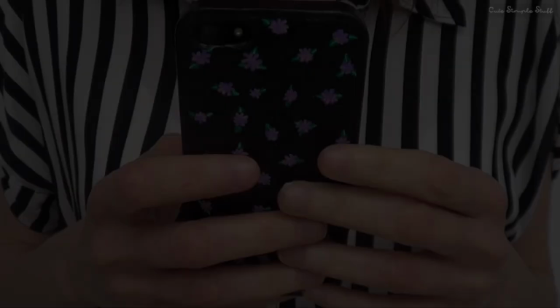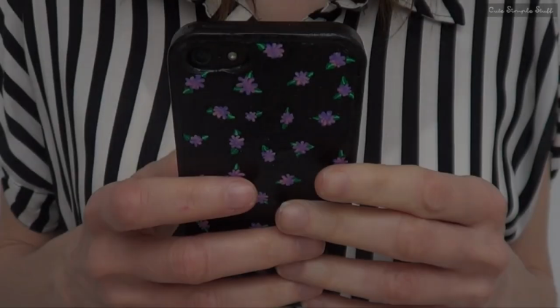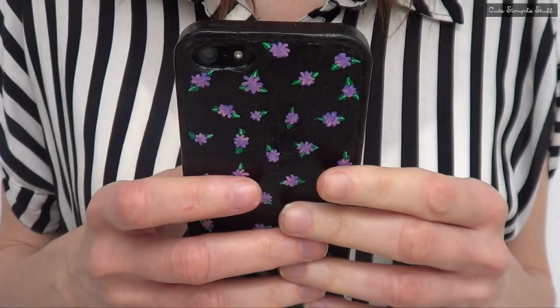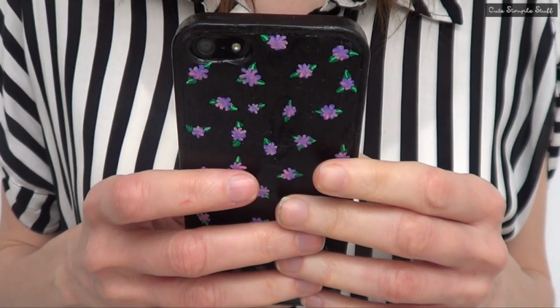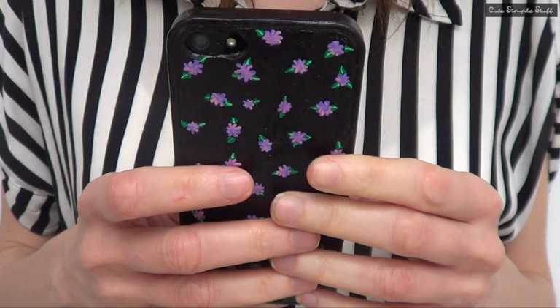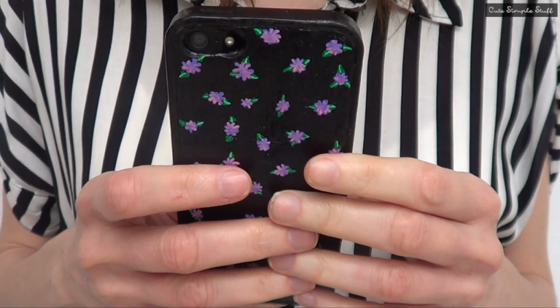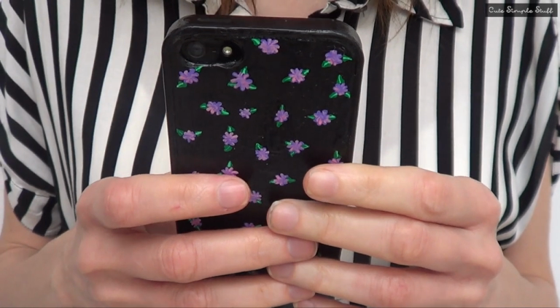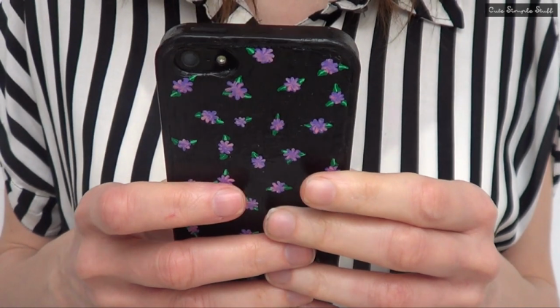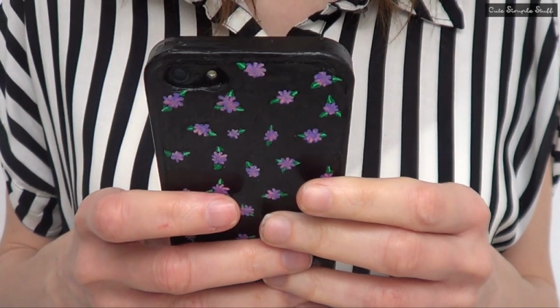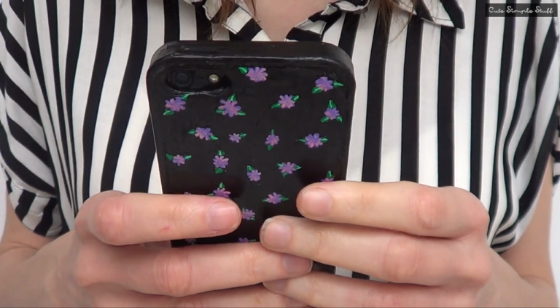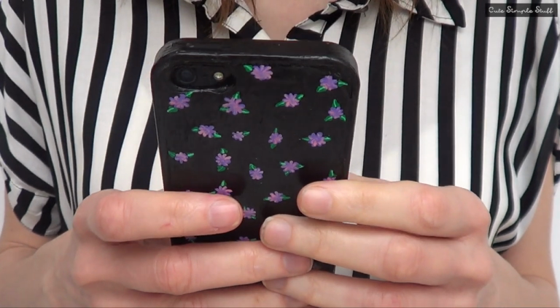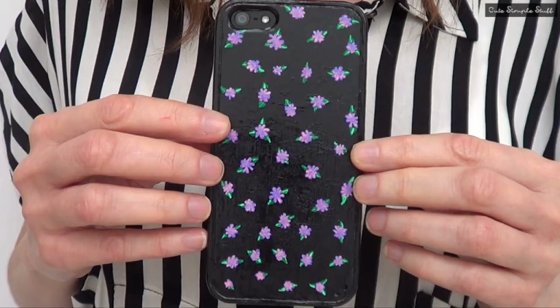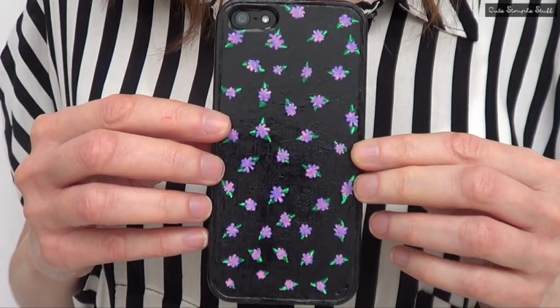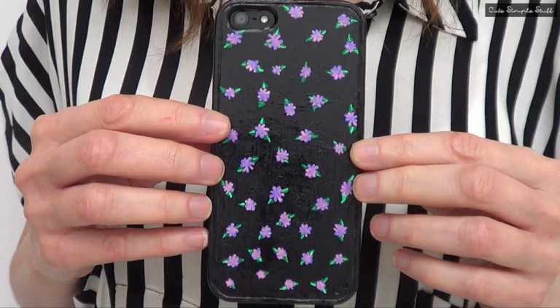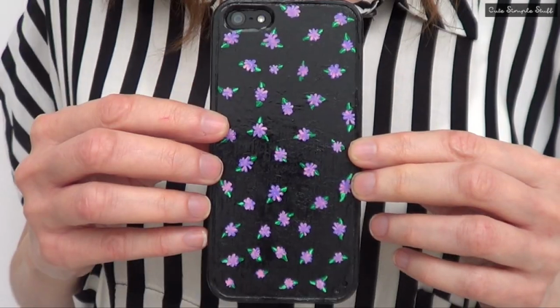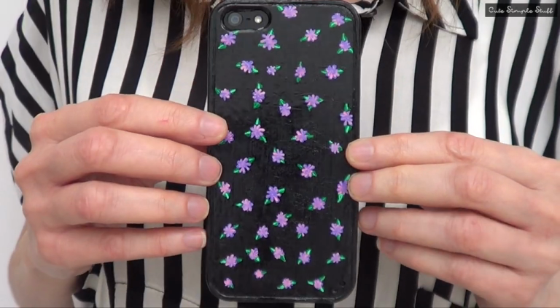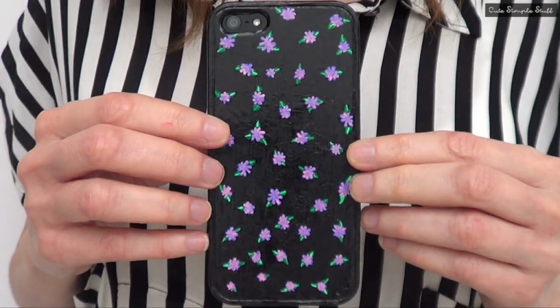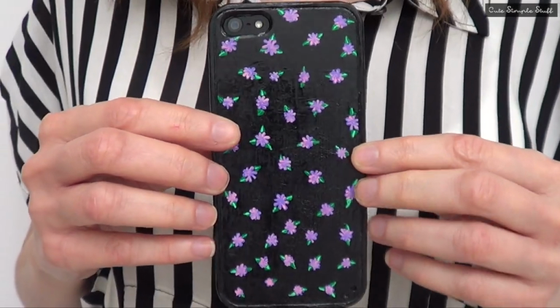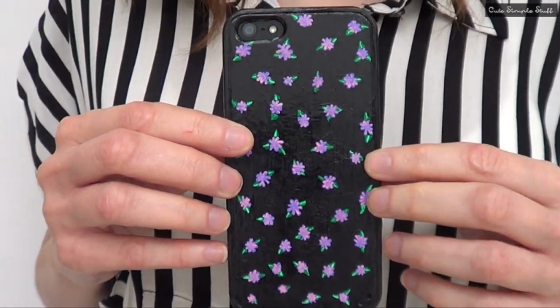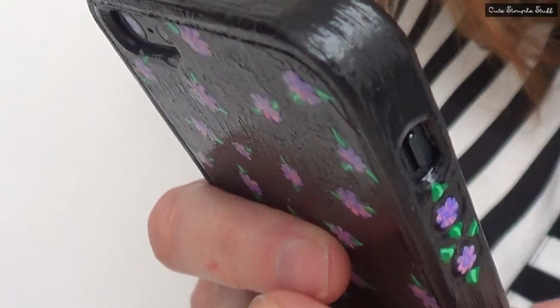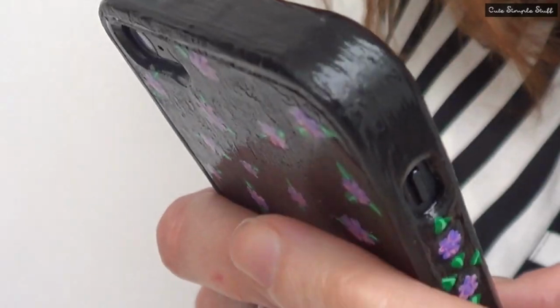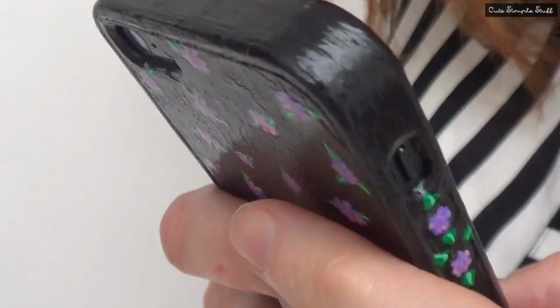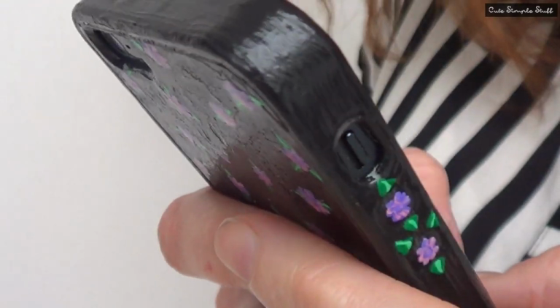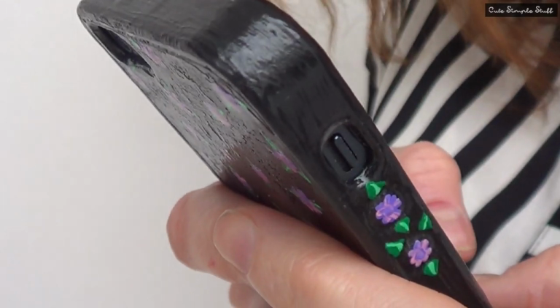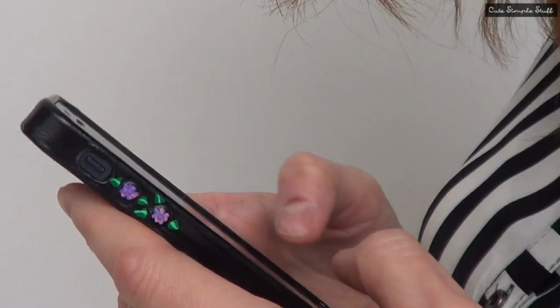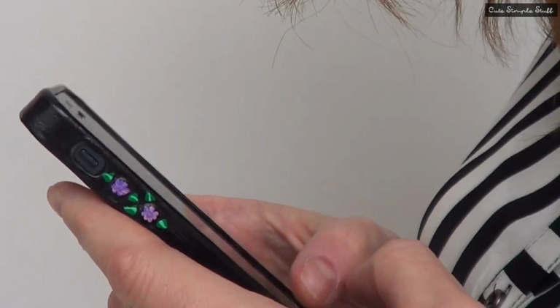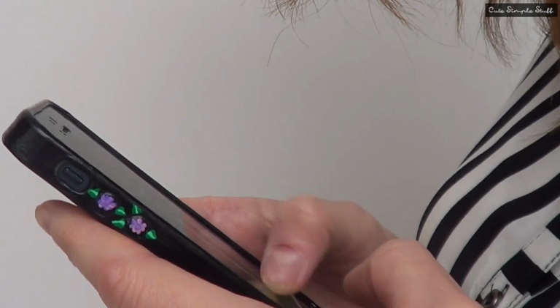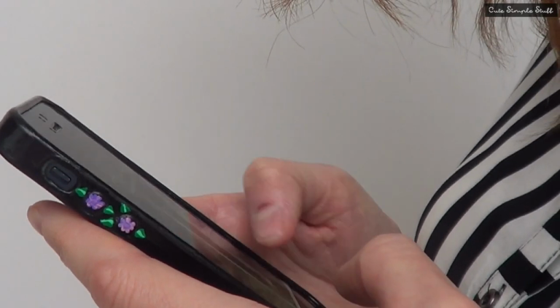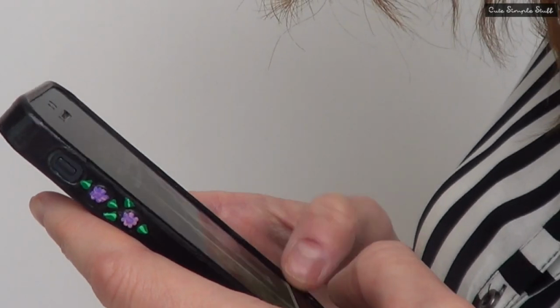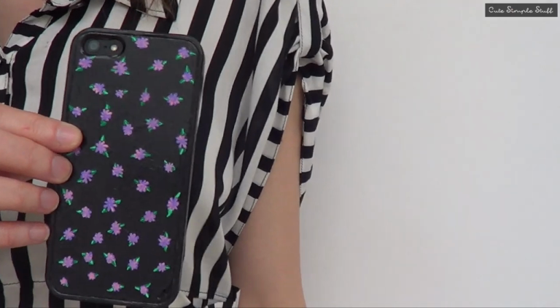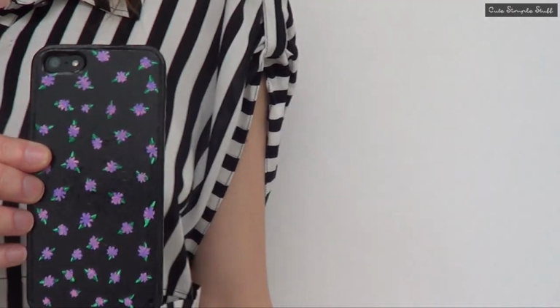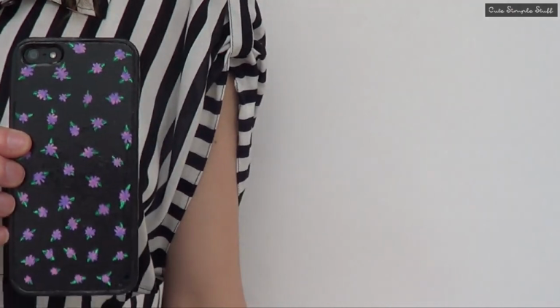Hey everyone, it's Rene. For today's DIY we're going to be painting some mini flowers on our phone cases.